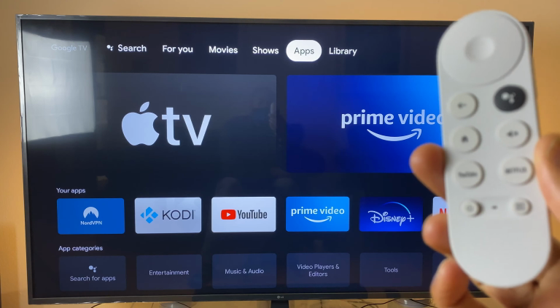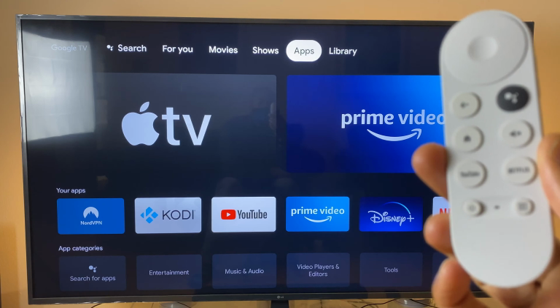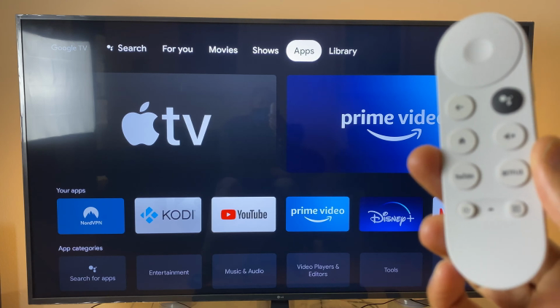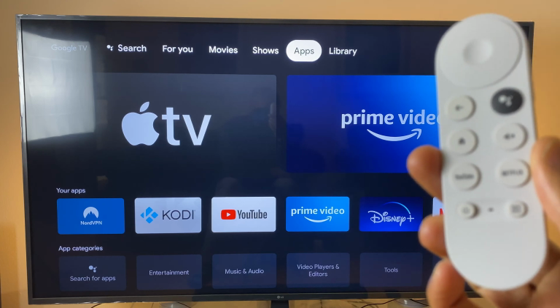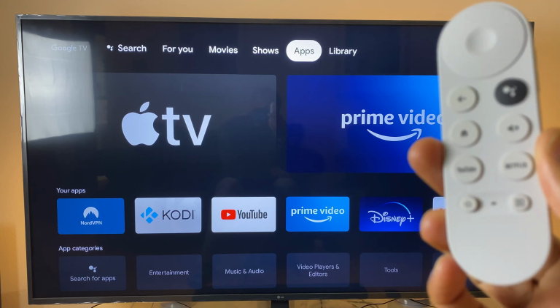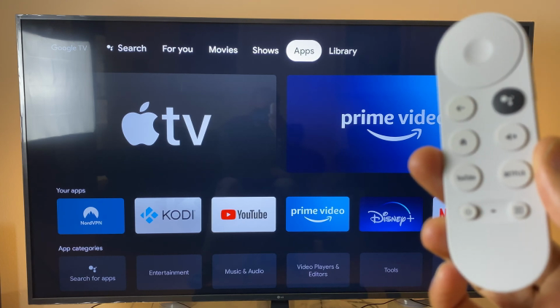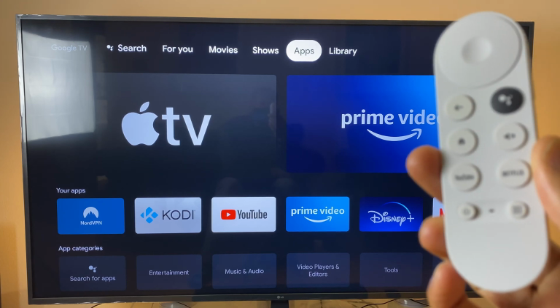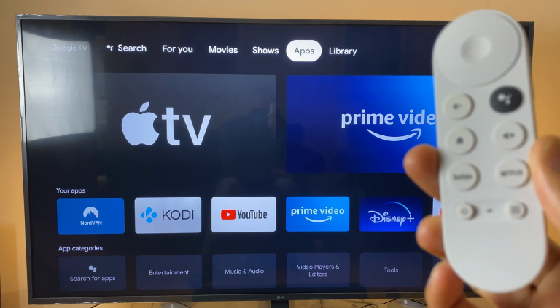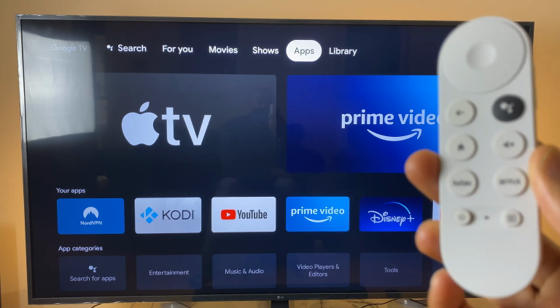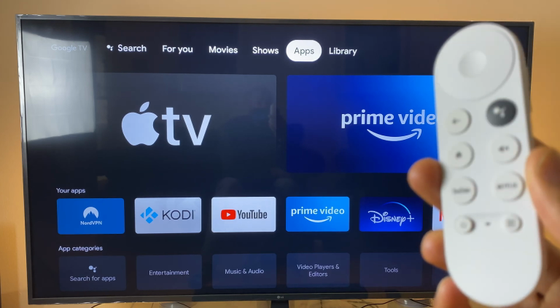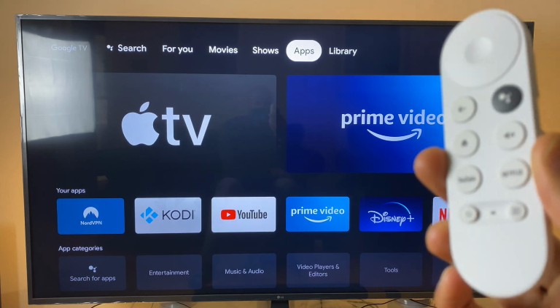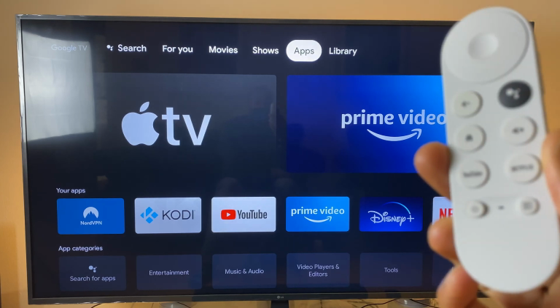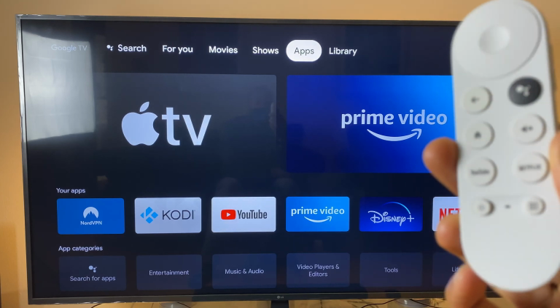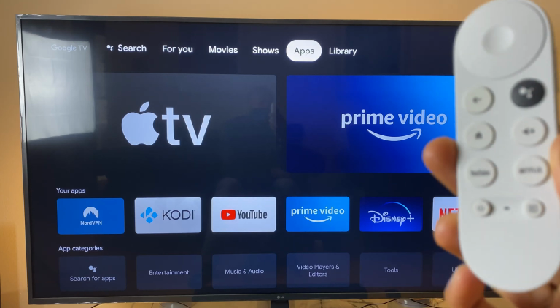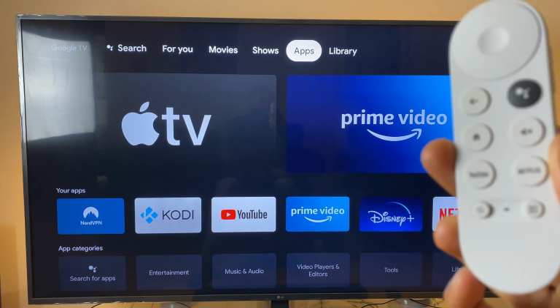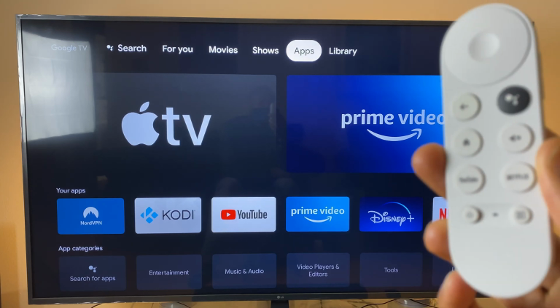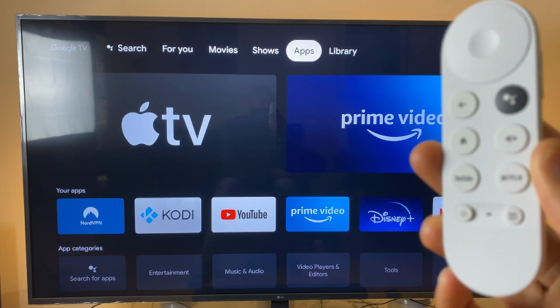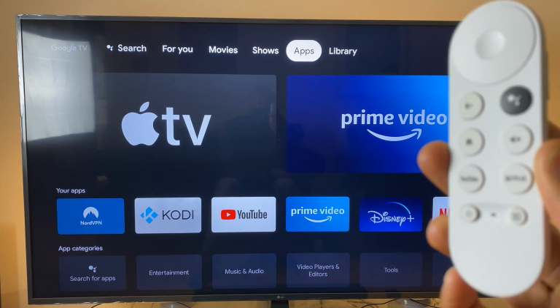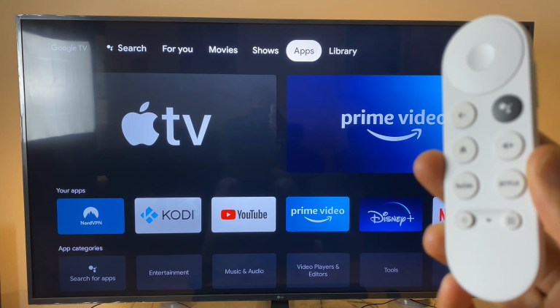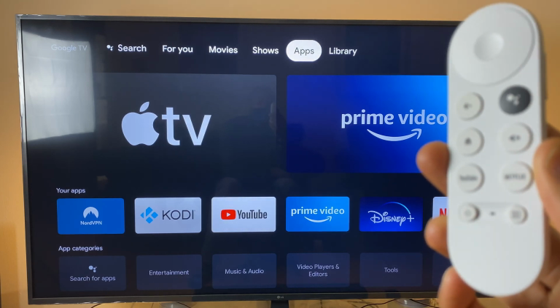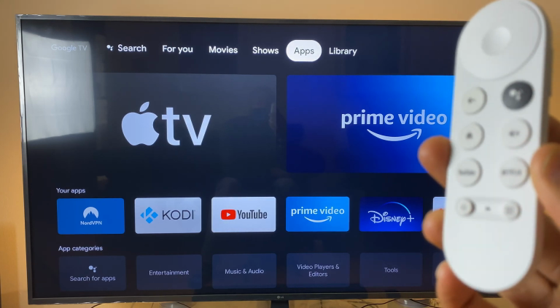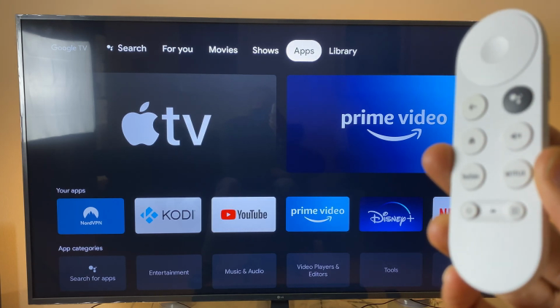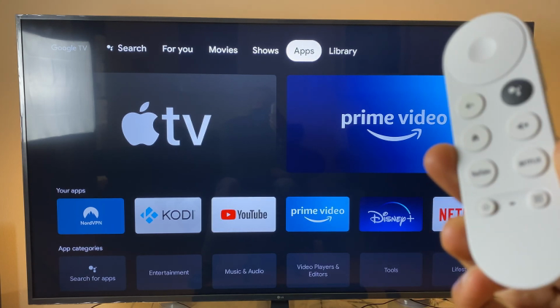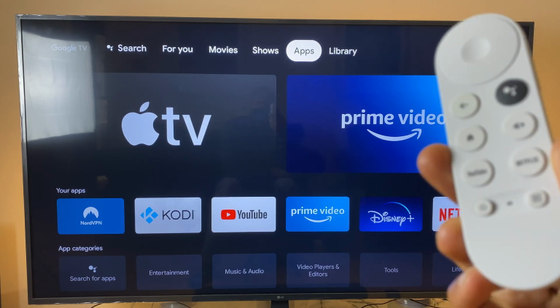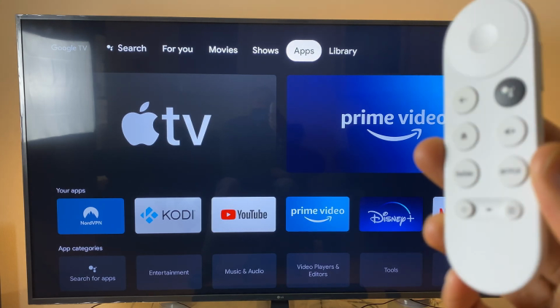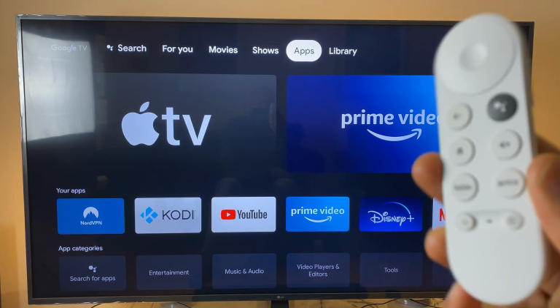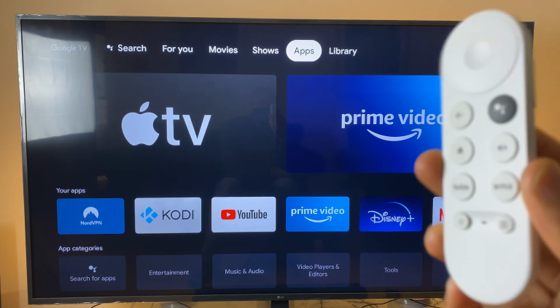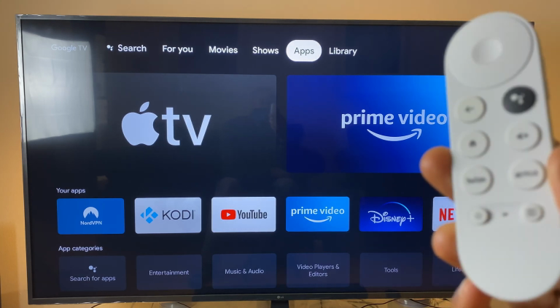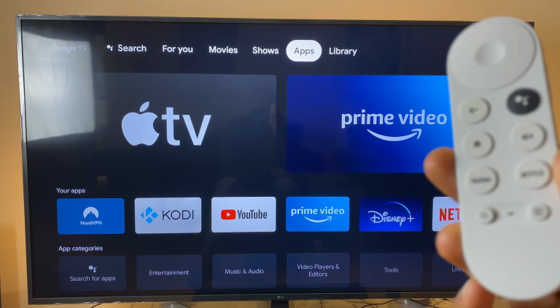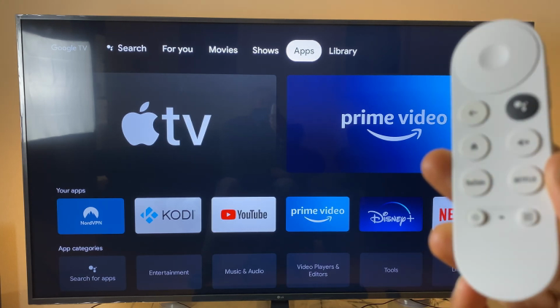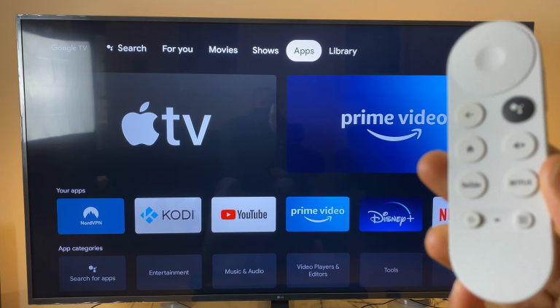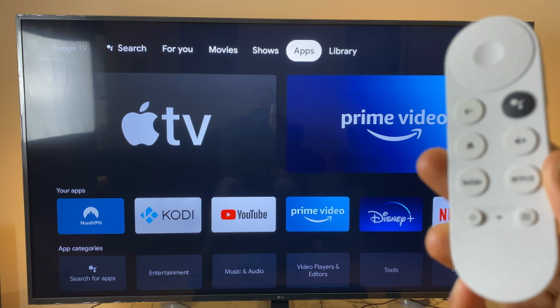Hello and welcome. In this video we'll take a look at two issues which can happen with the Chromecast Remote Control.